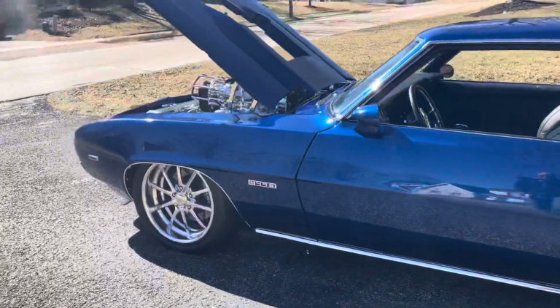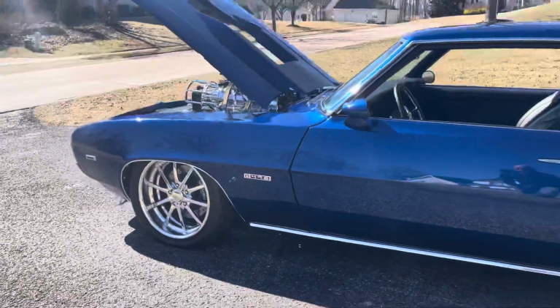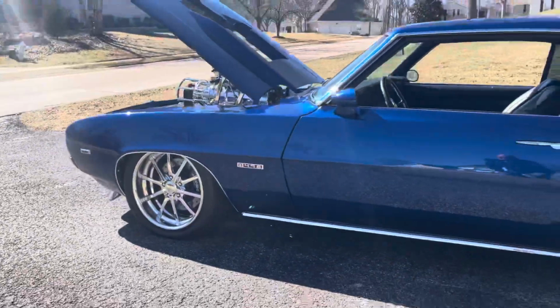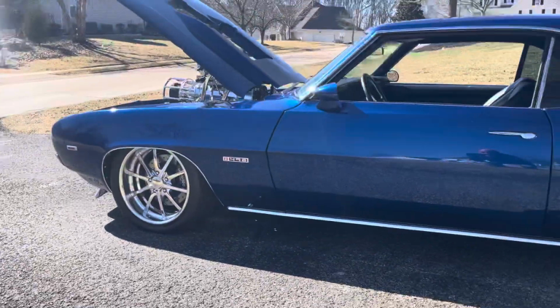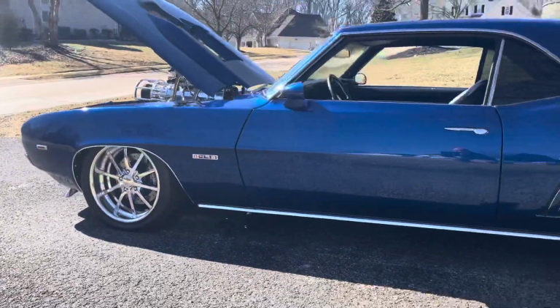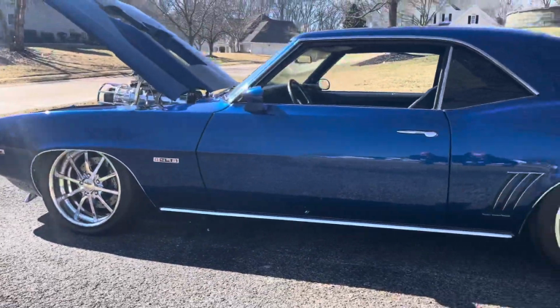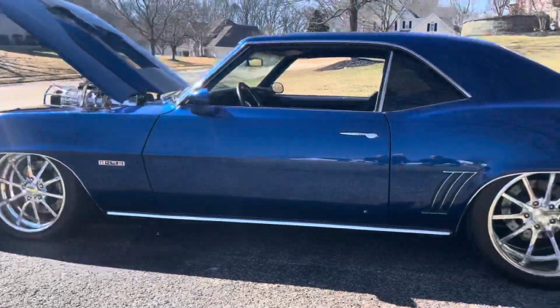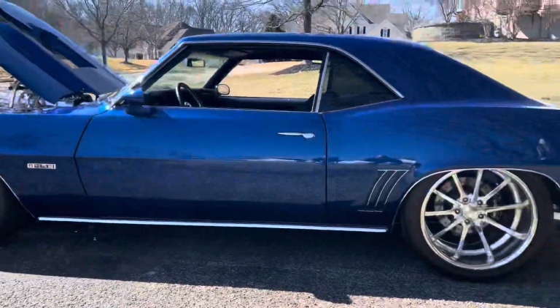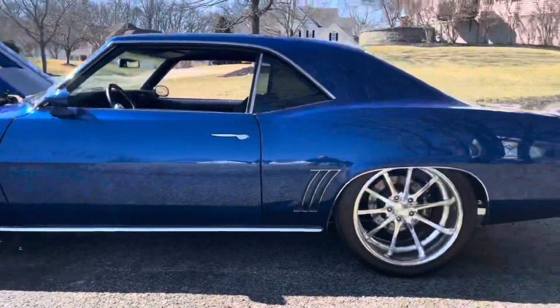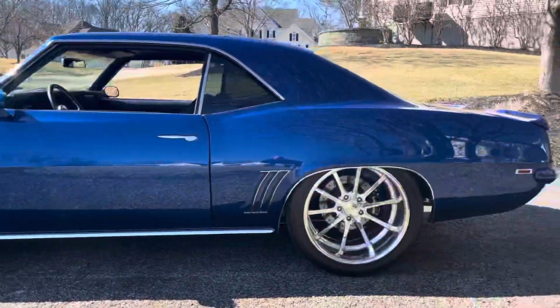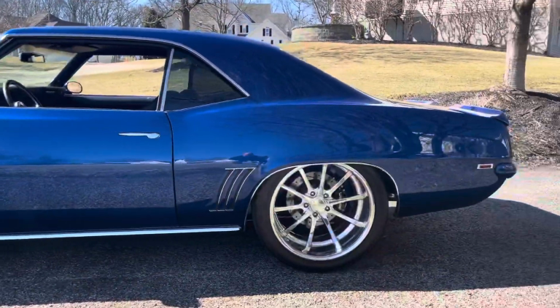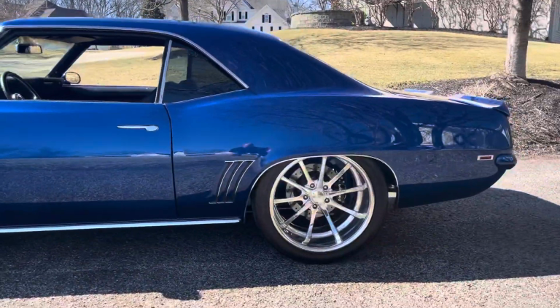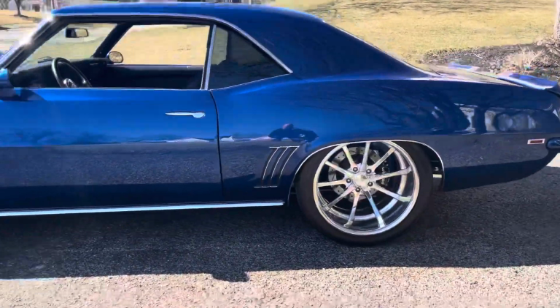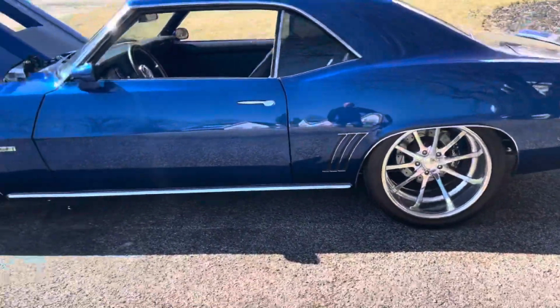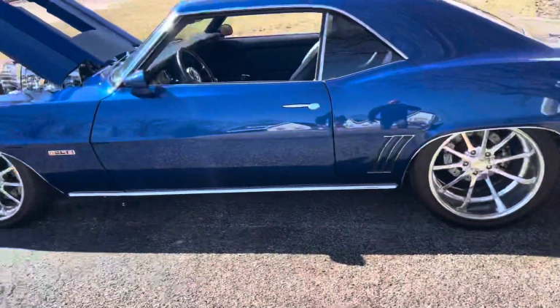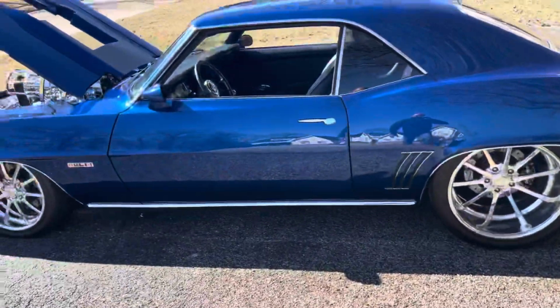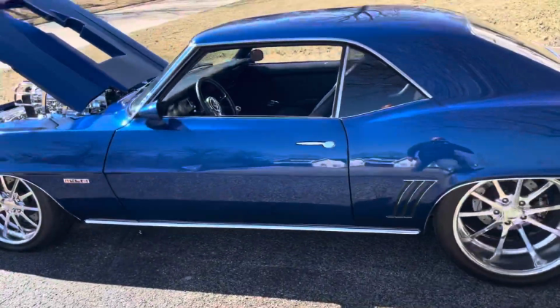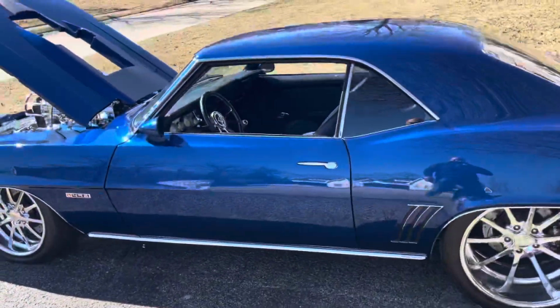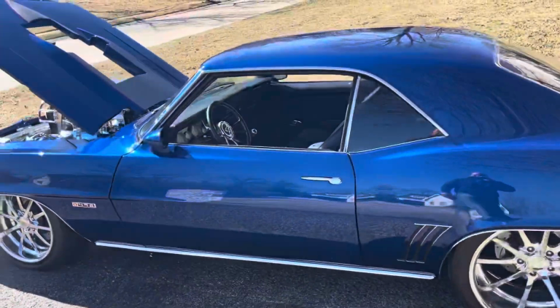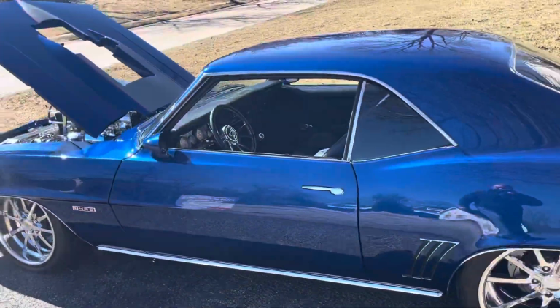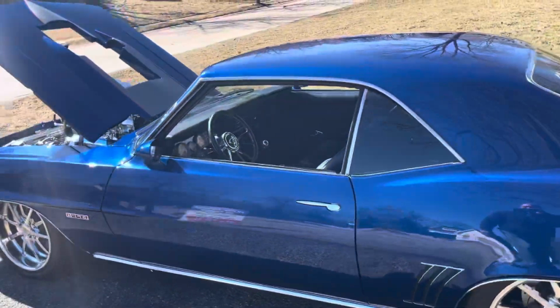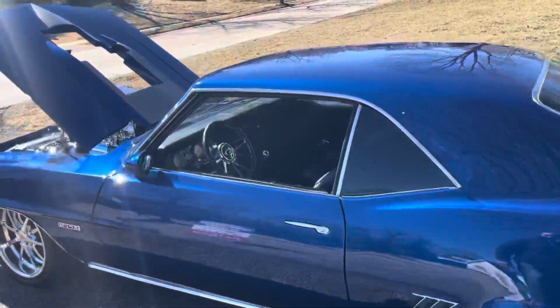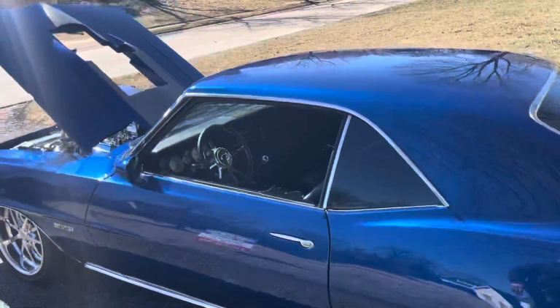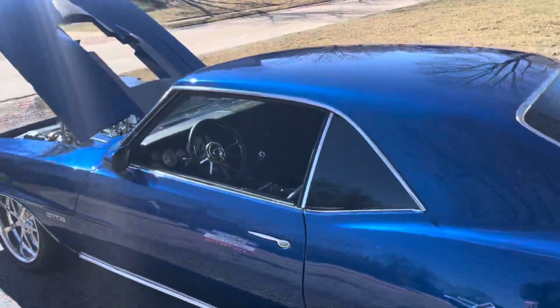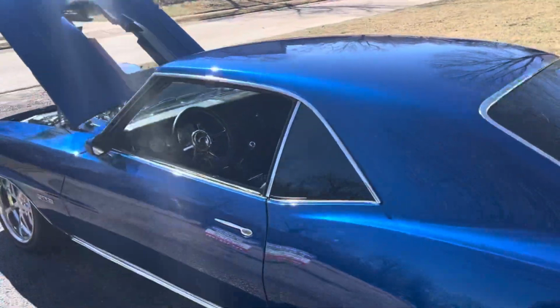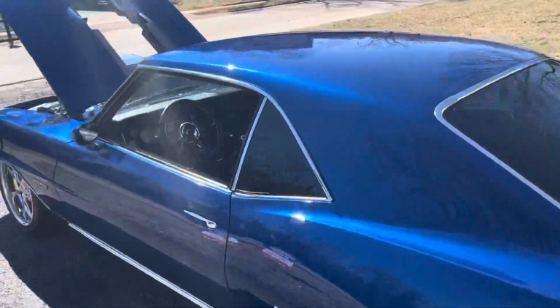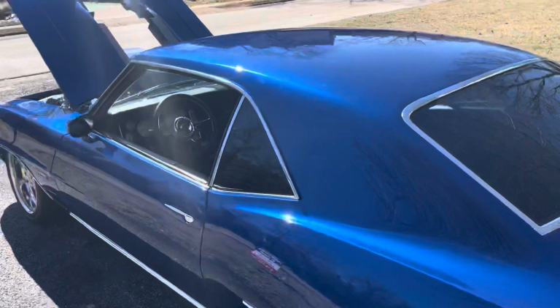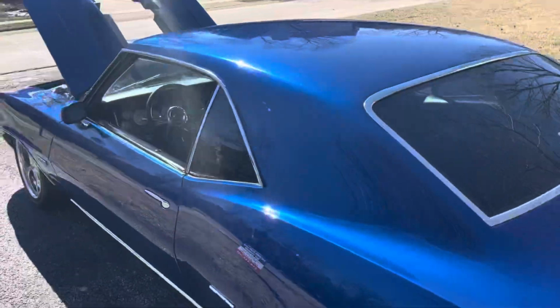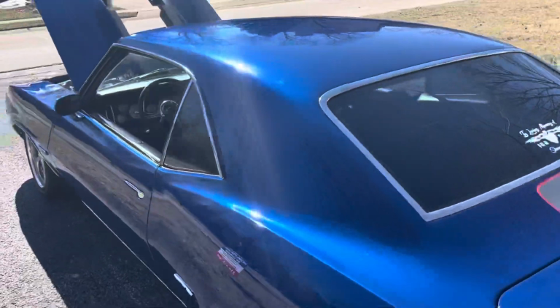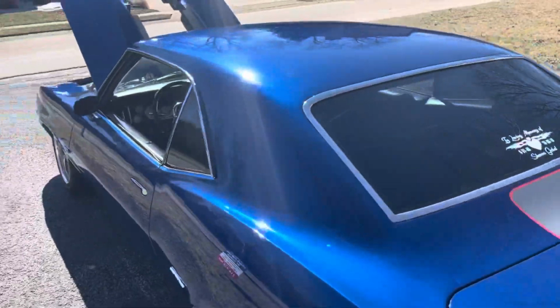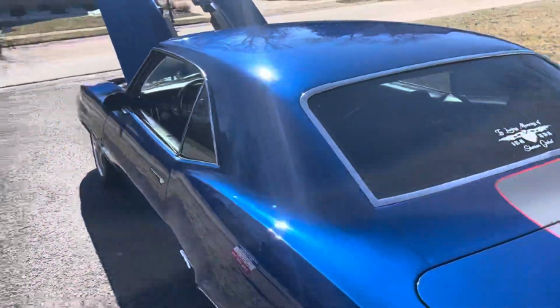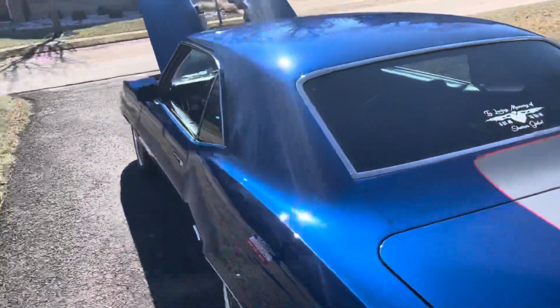Look at the stance on this car. She's all the way down. Speed check. Suspension.